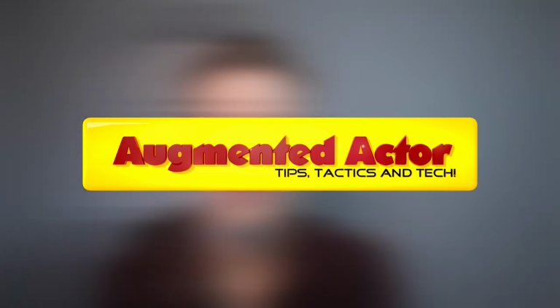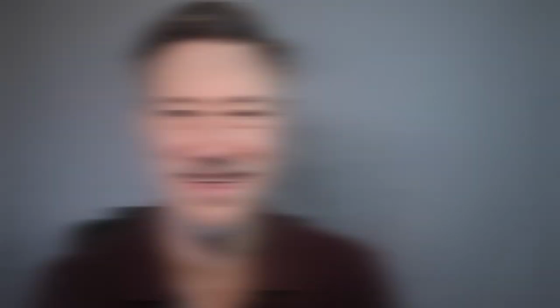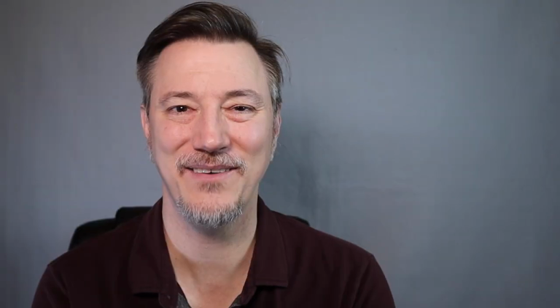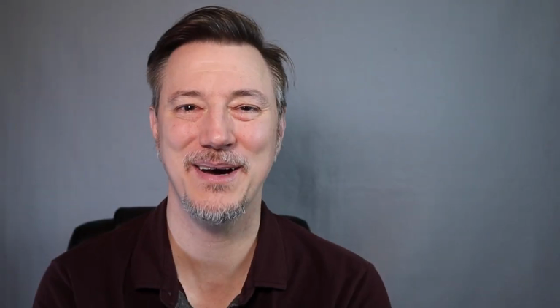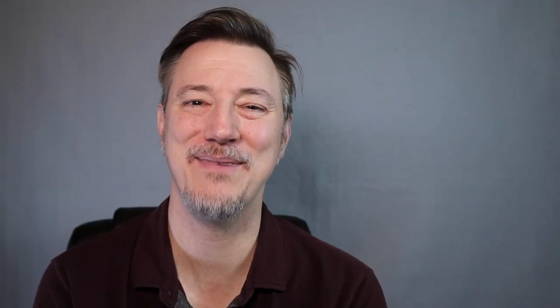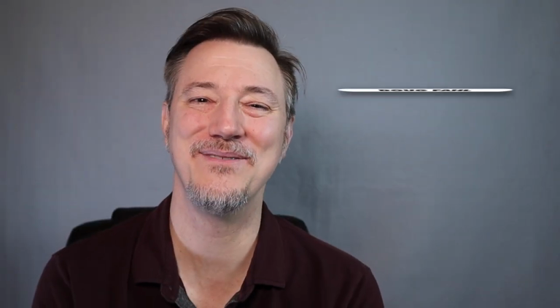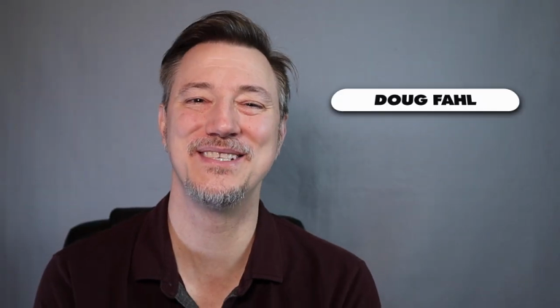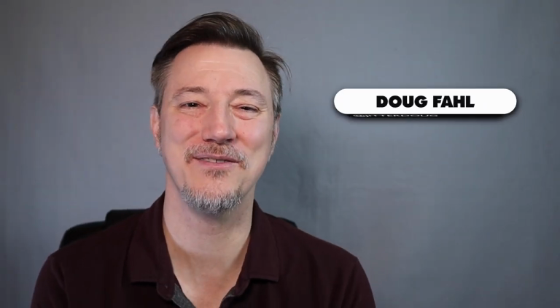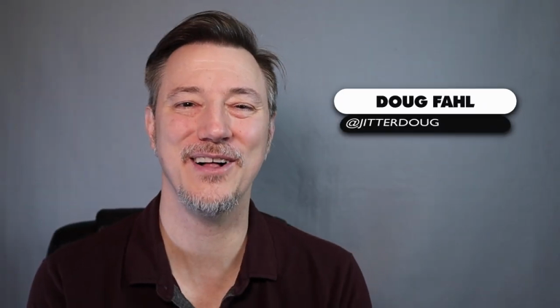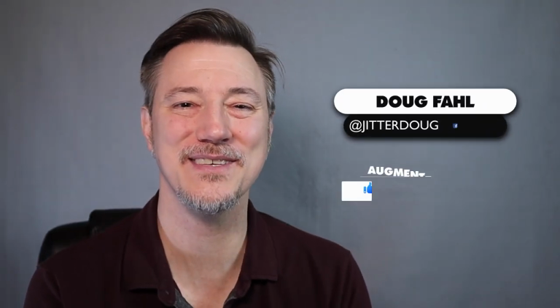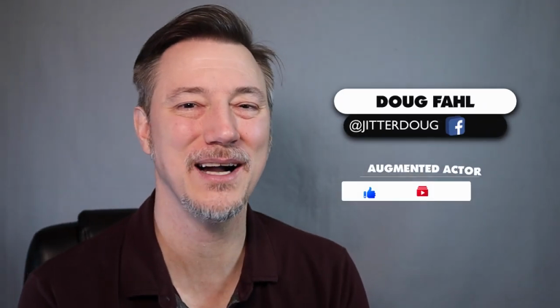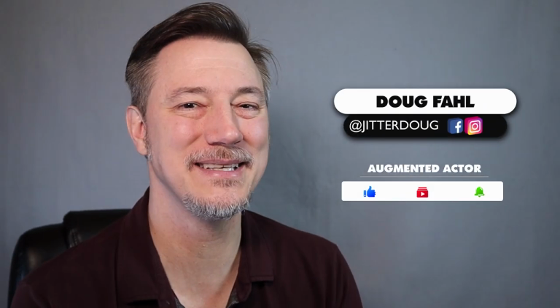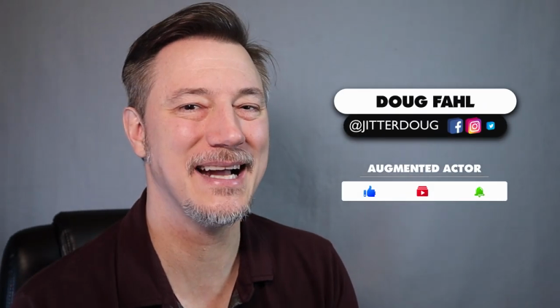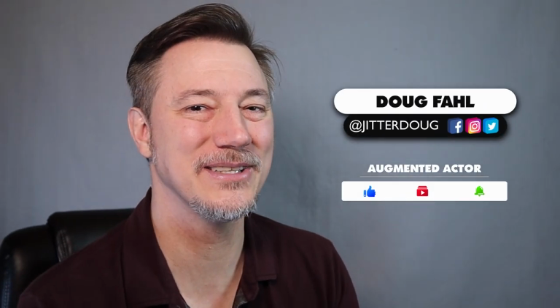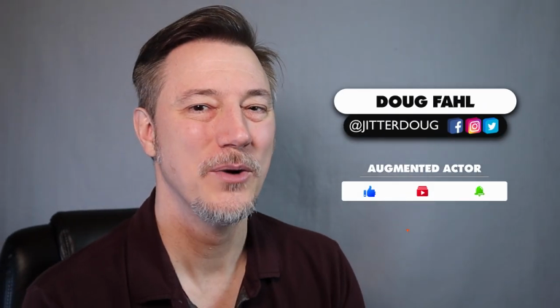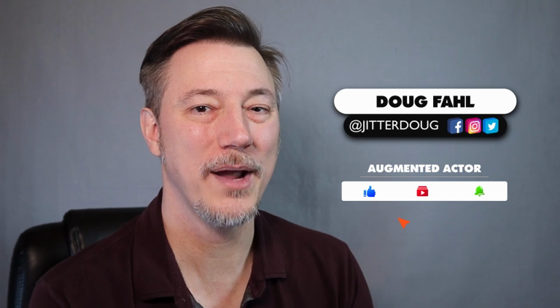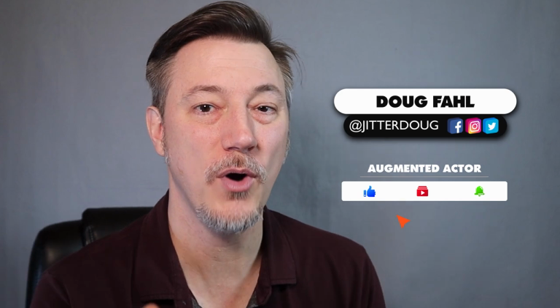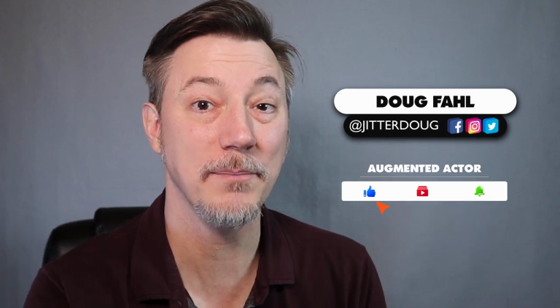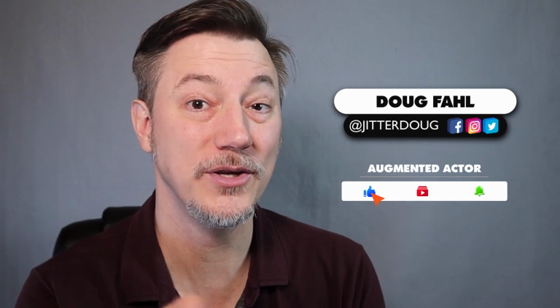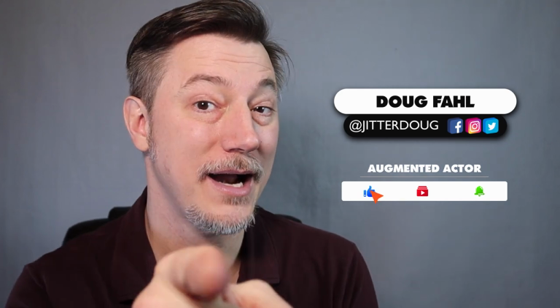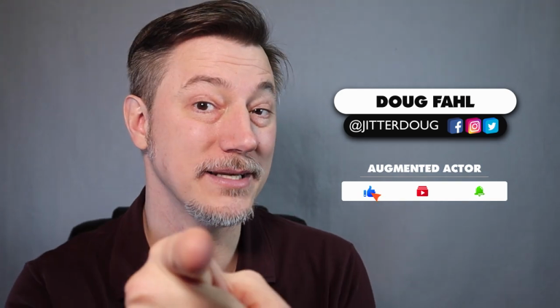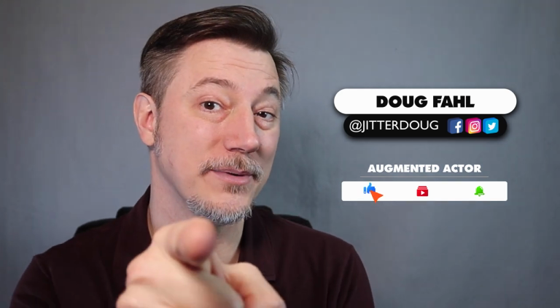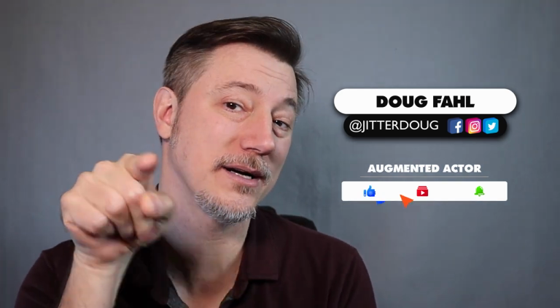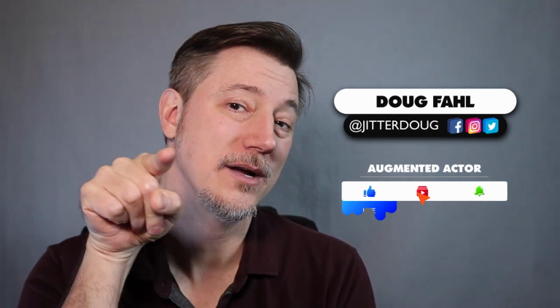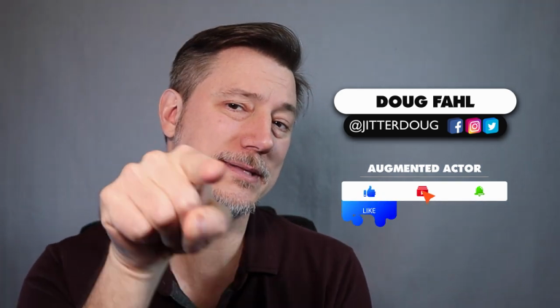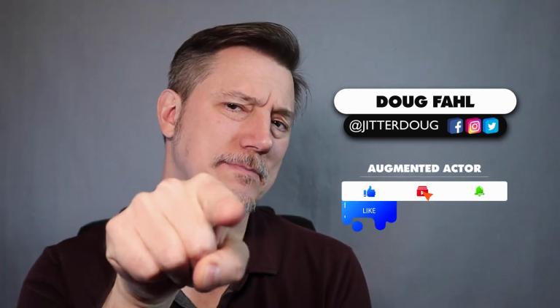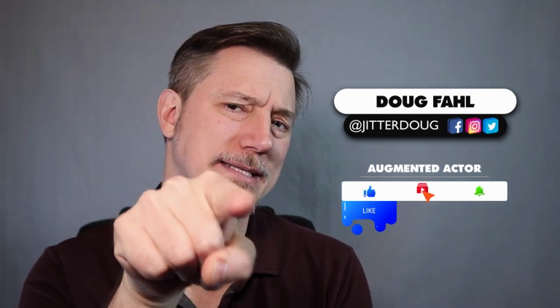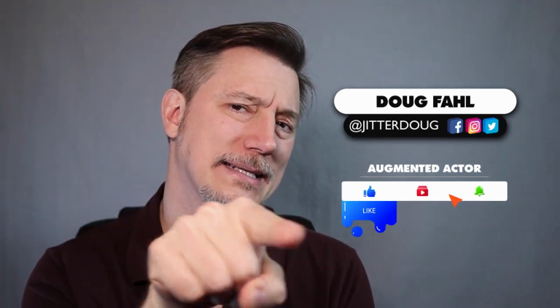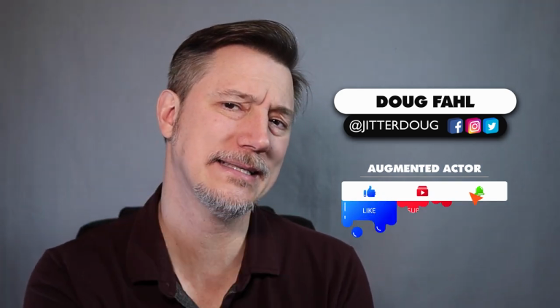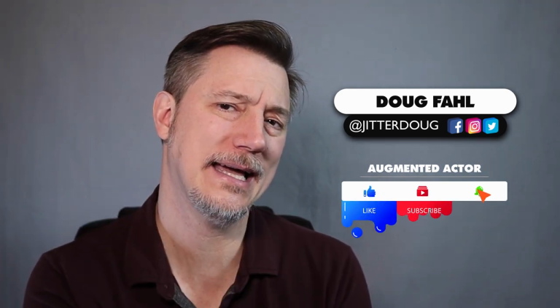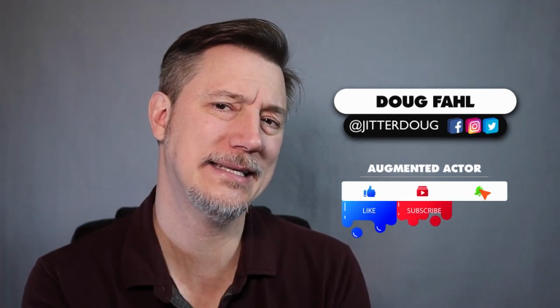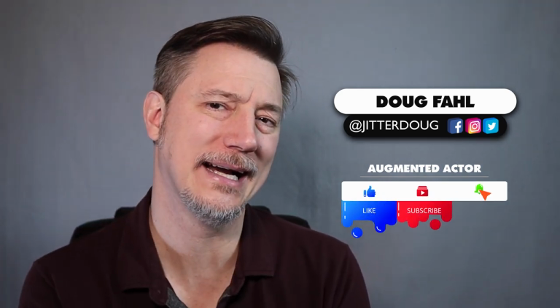My name is Doug Fall, this is Augmented Actor, where we help you augment your acting career with tips and tactics and tech.